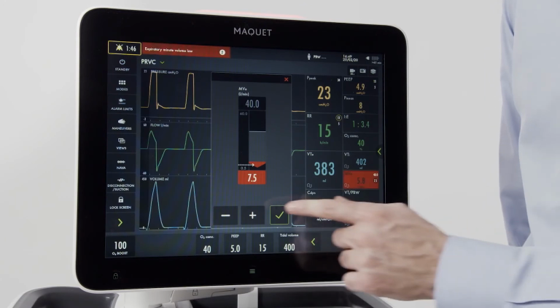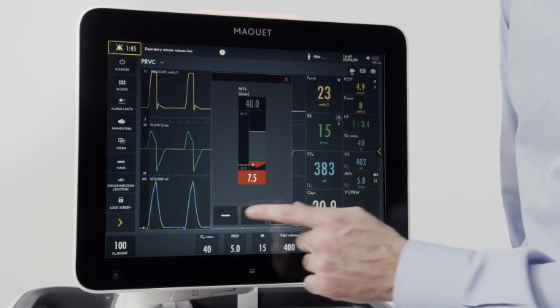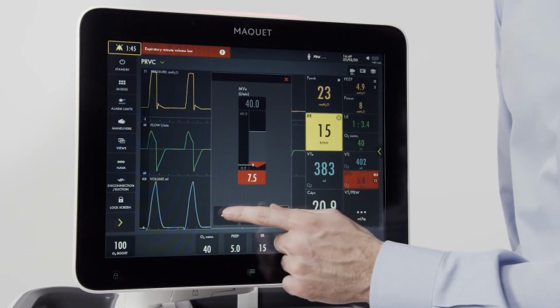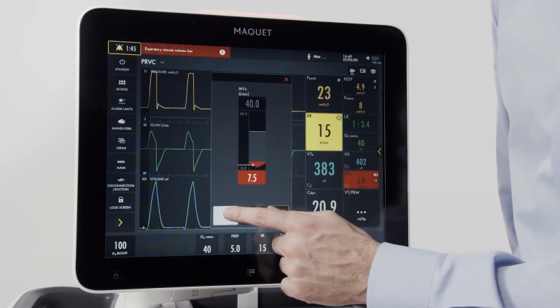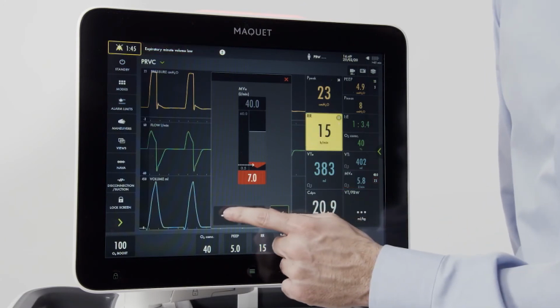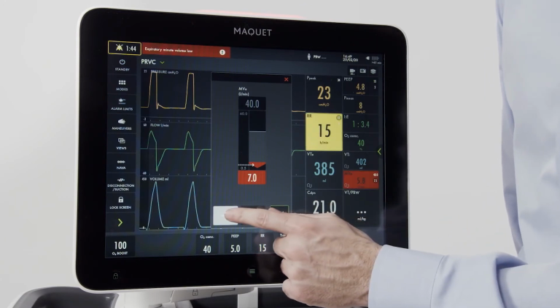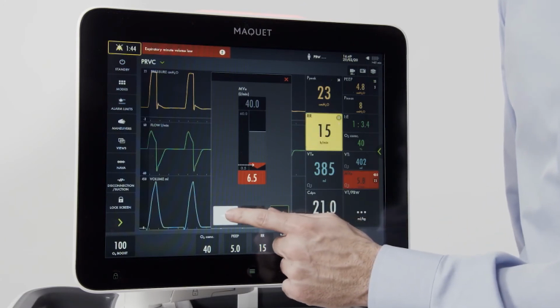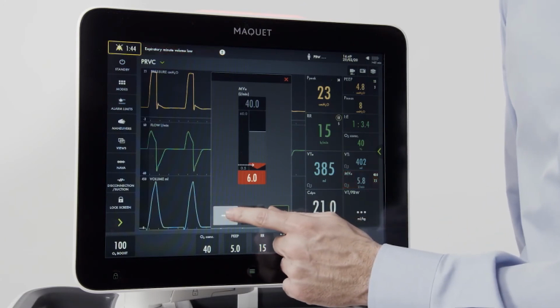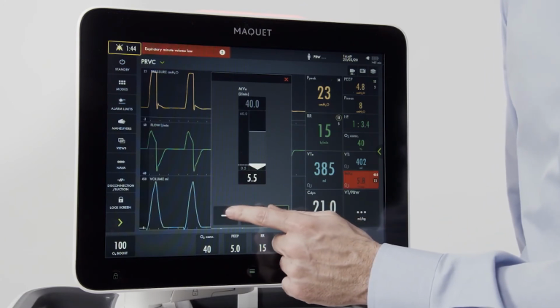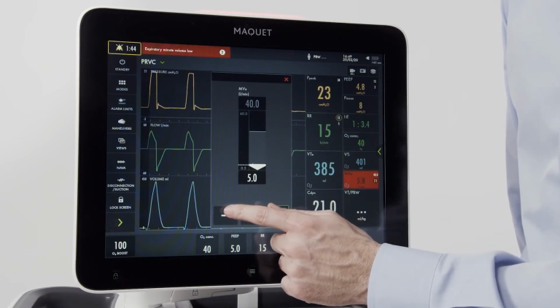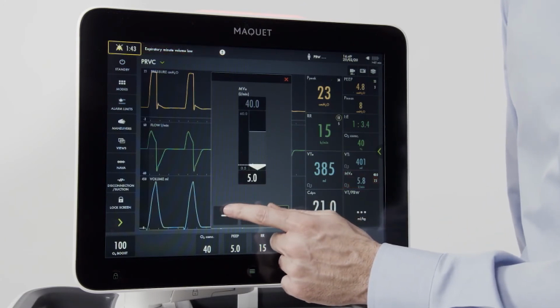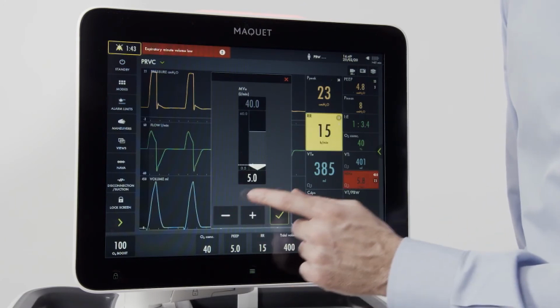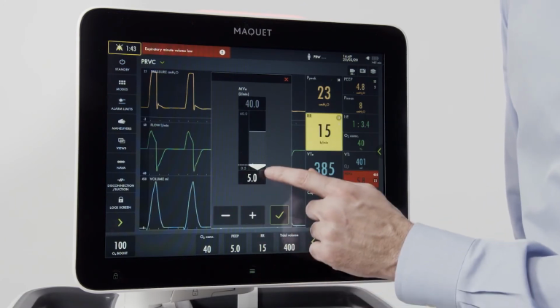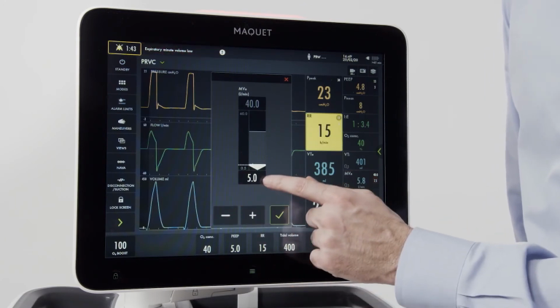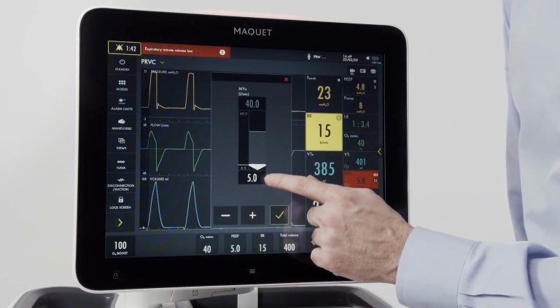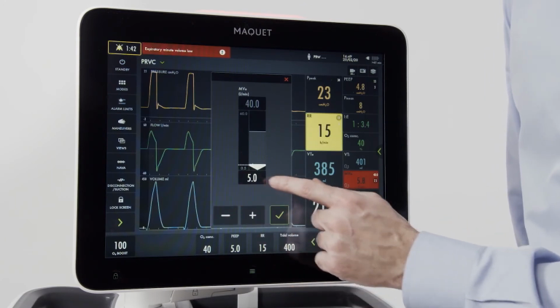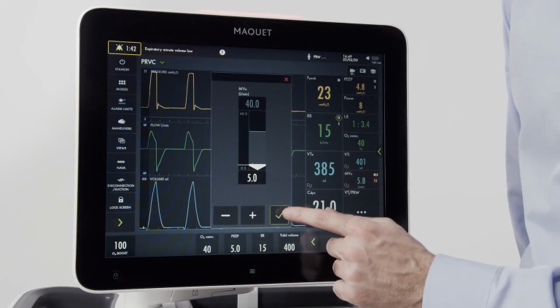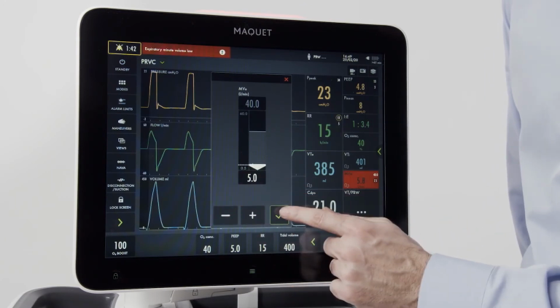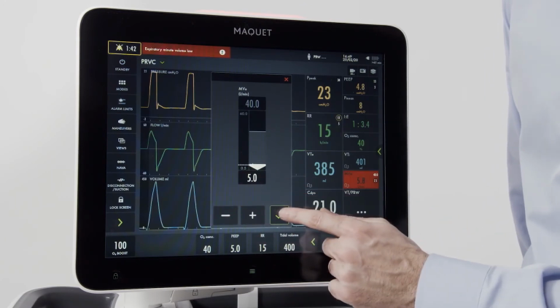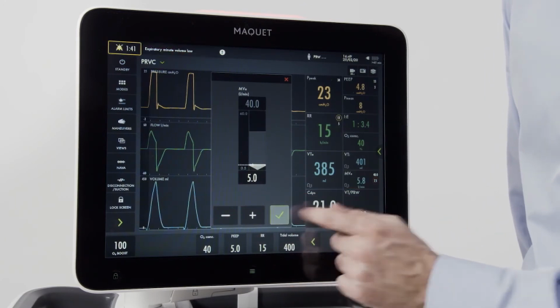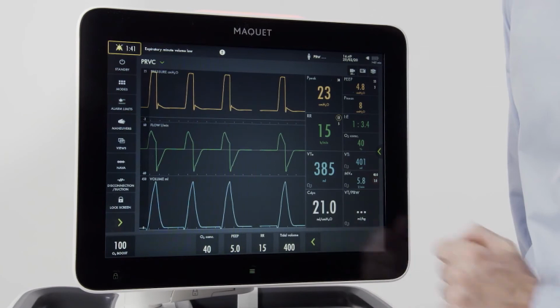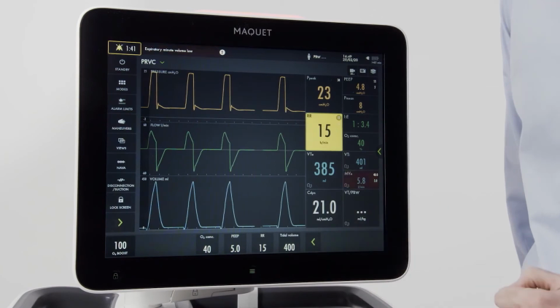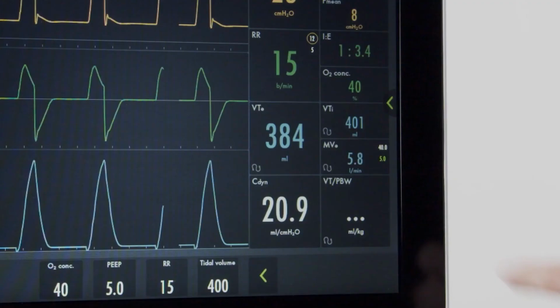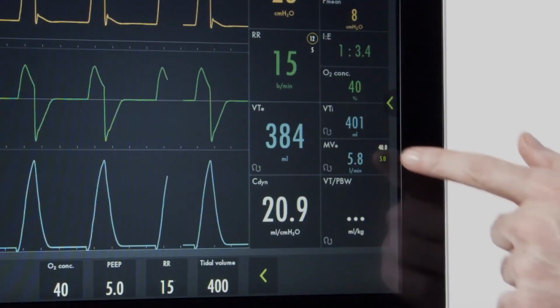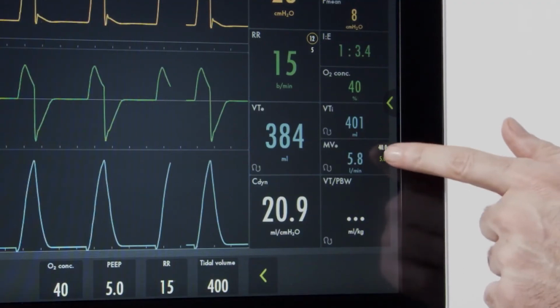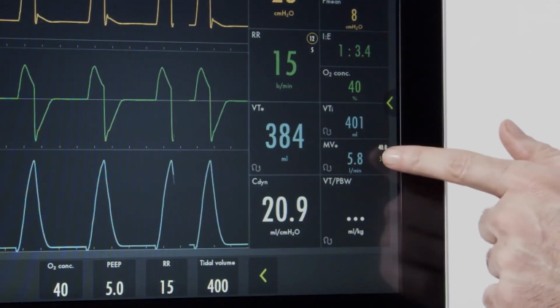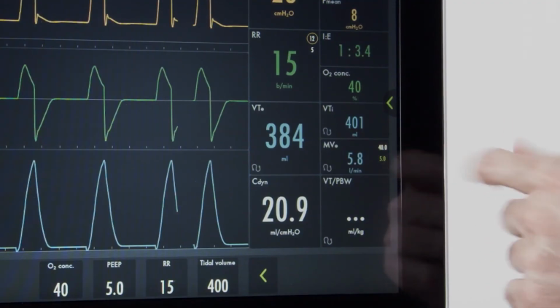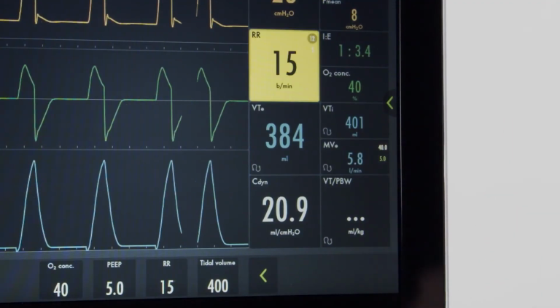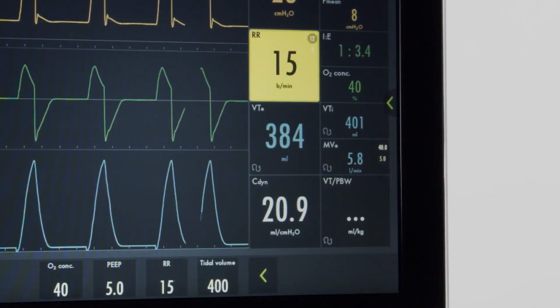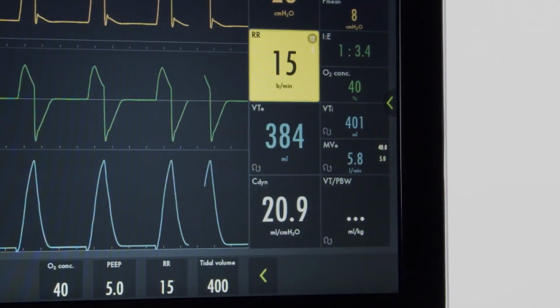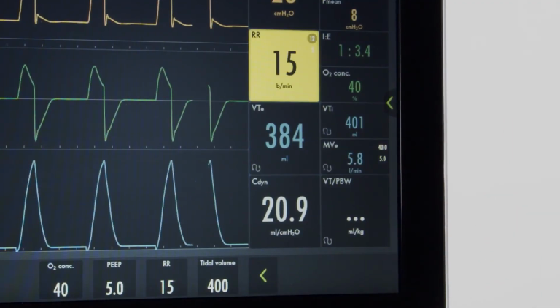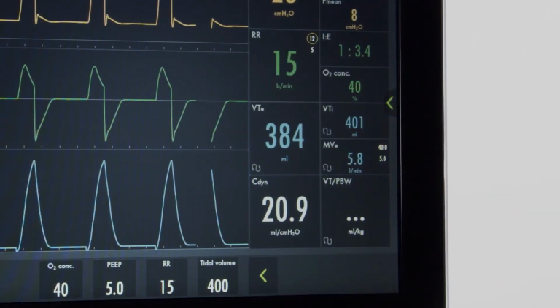From here, I can set the screen, hit accept, and I've addressed my alarm condition.